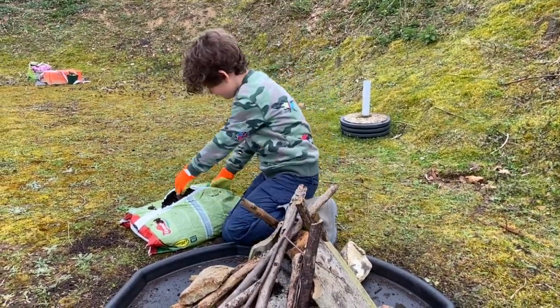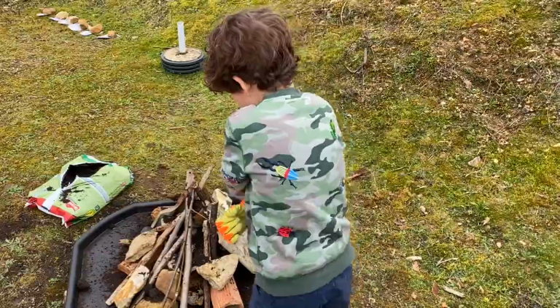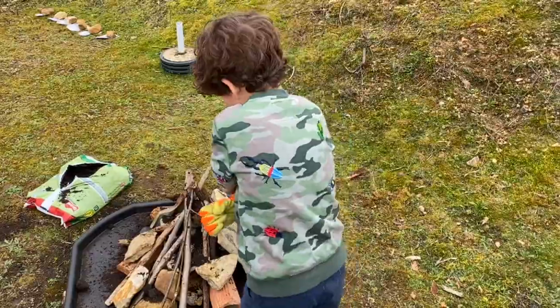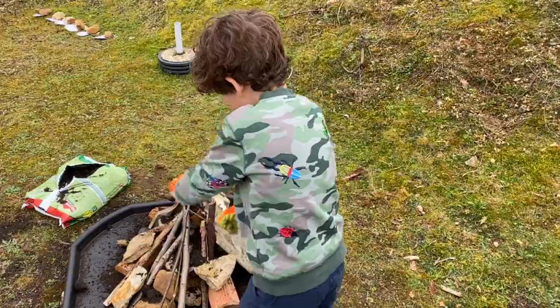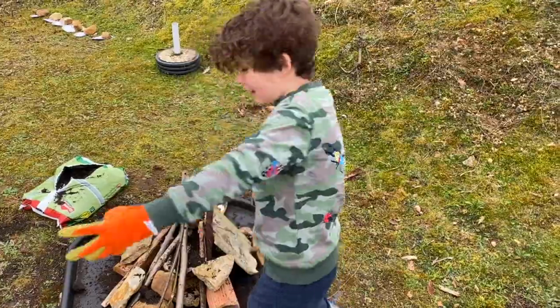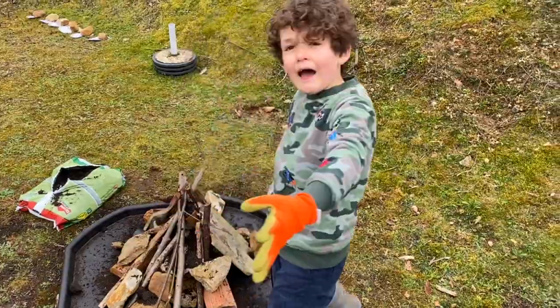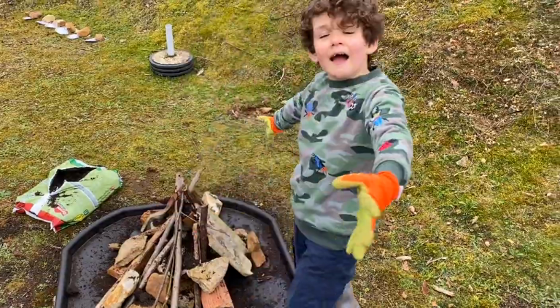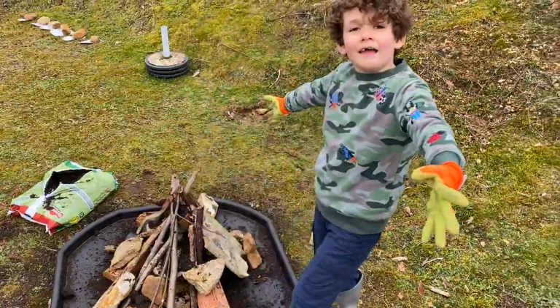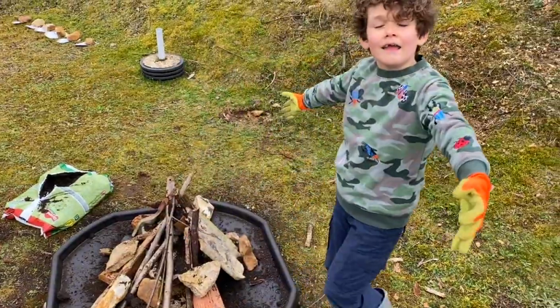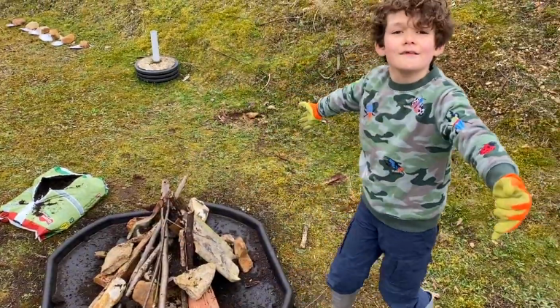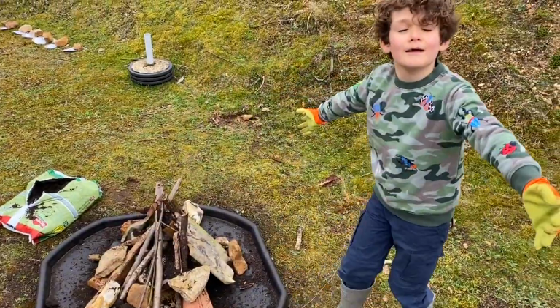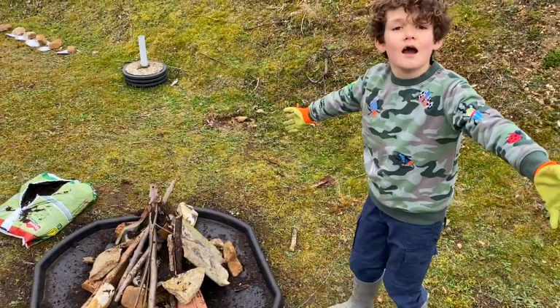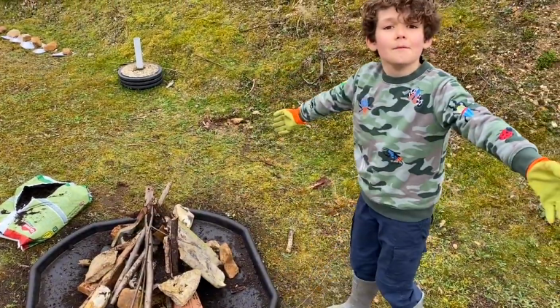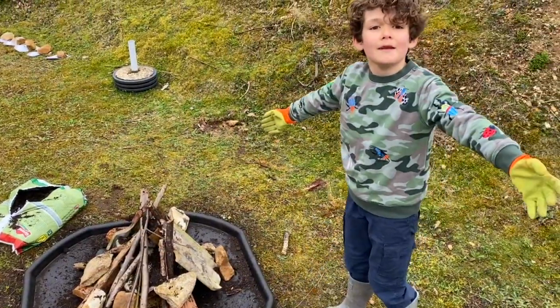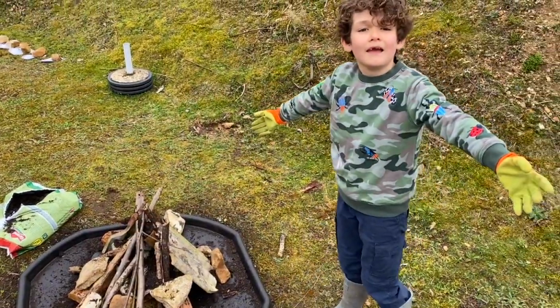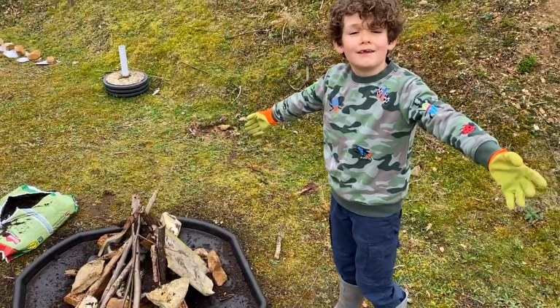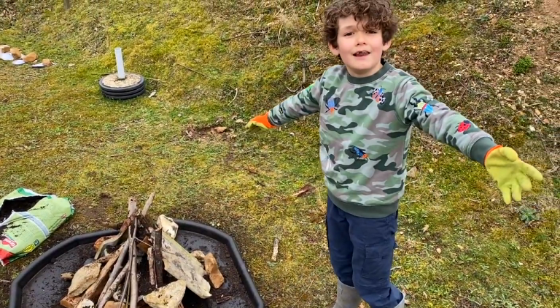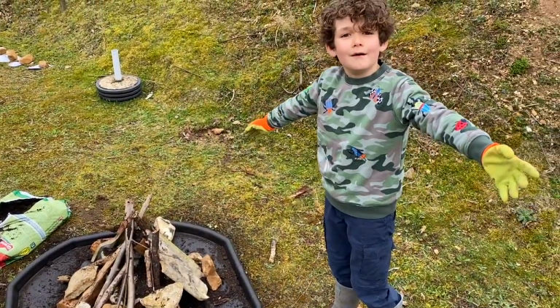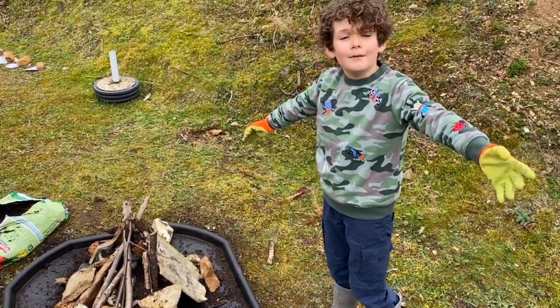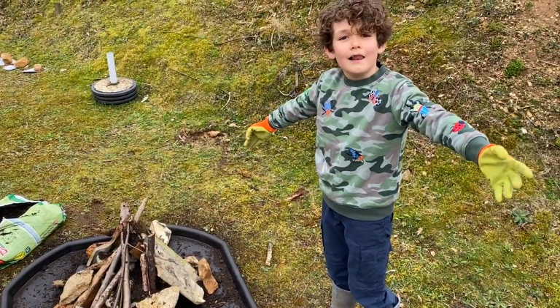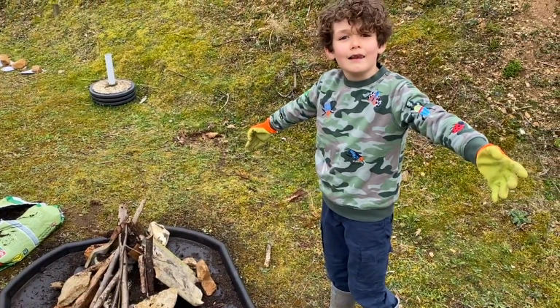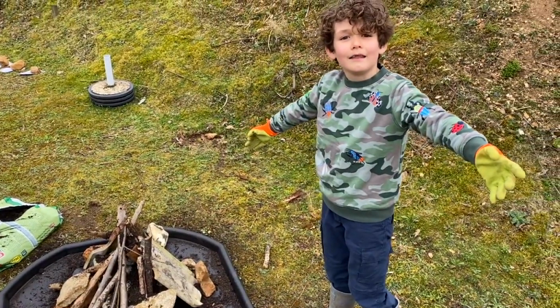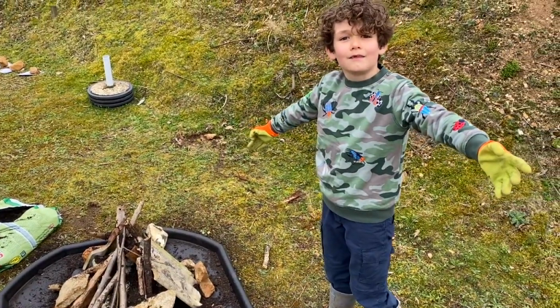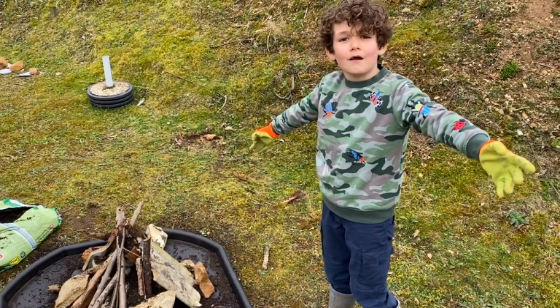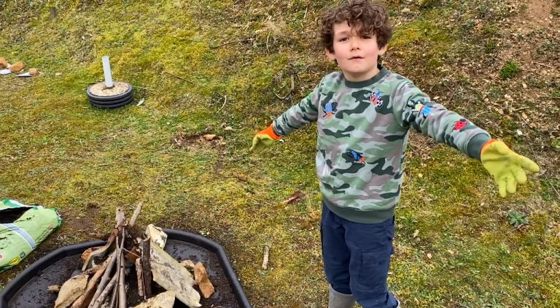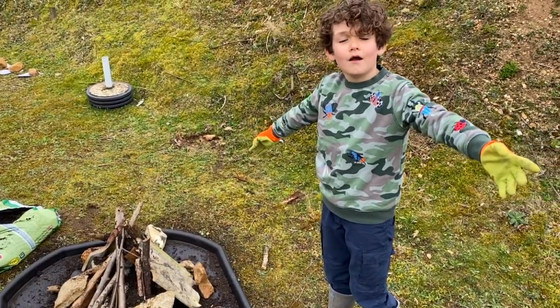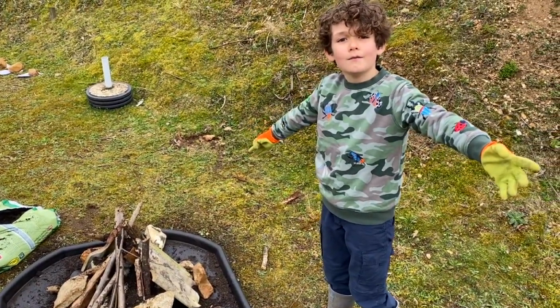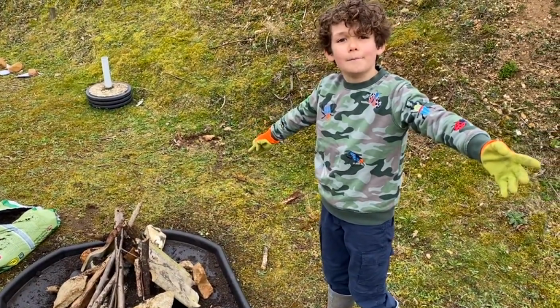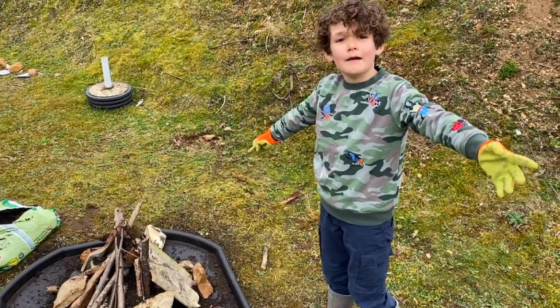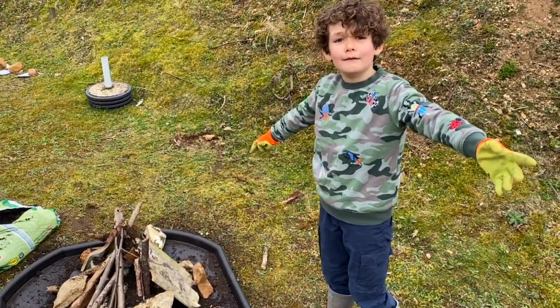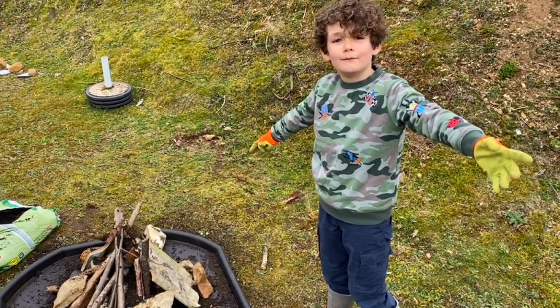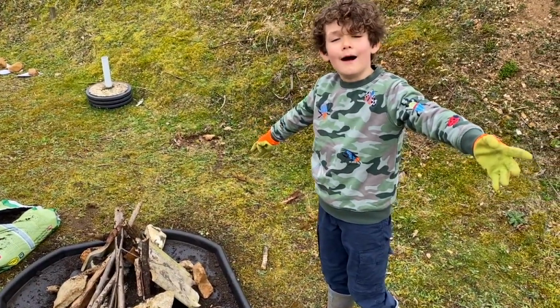Ta-da! Here's my hibernaculum. Let's go home and build one.